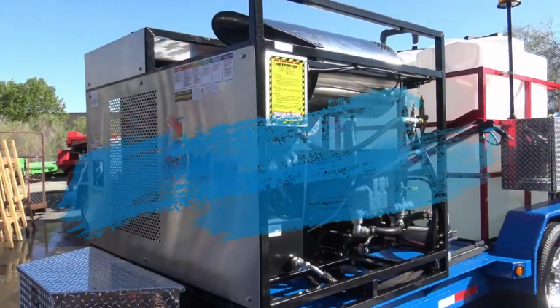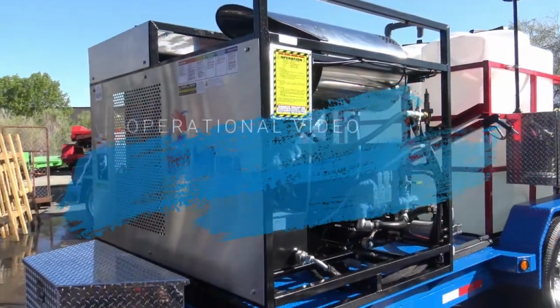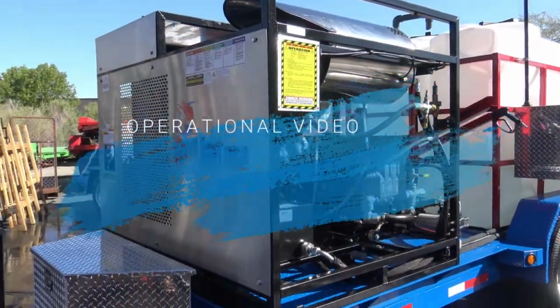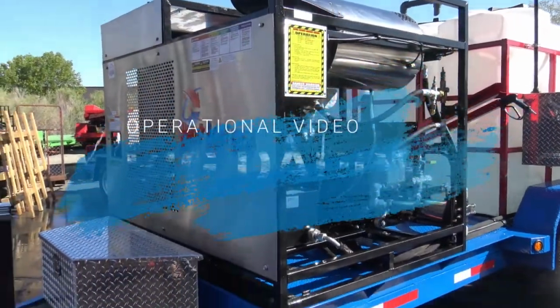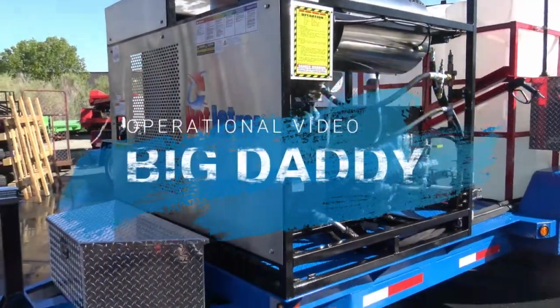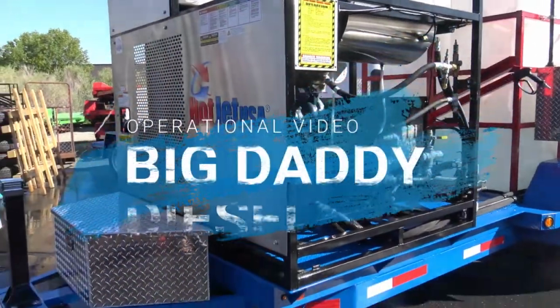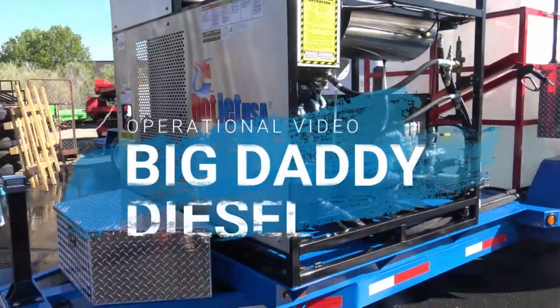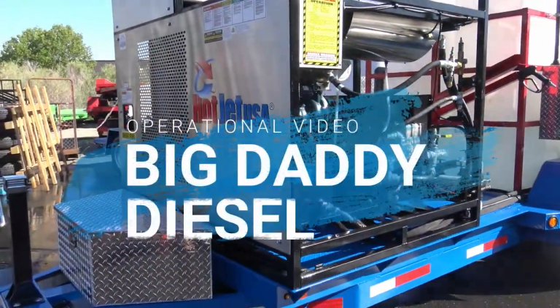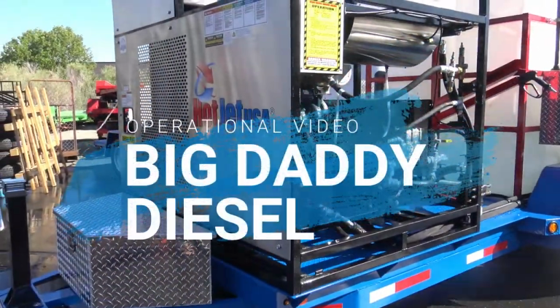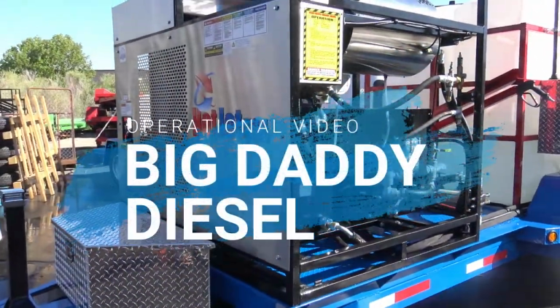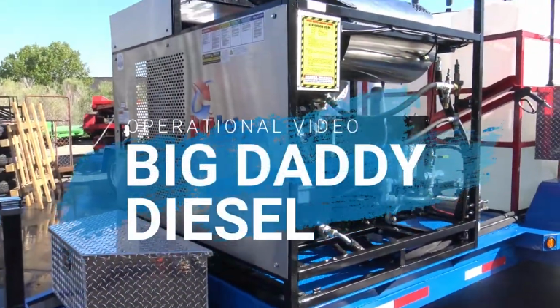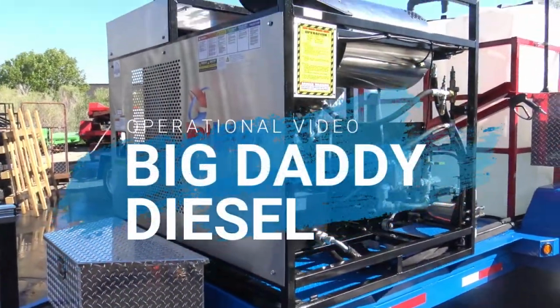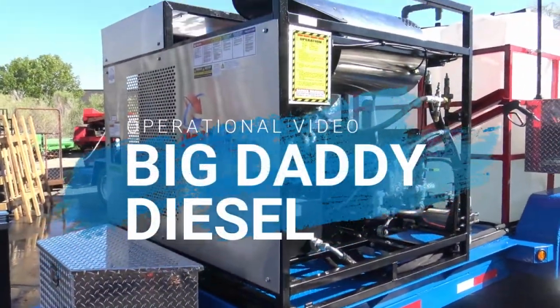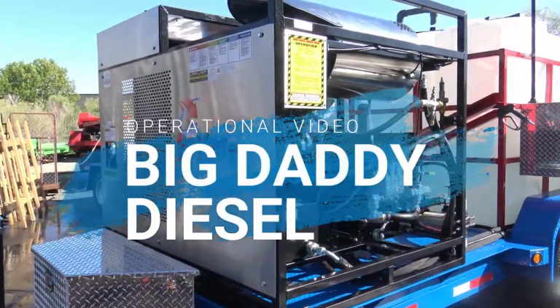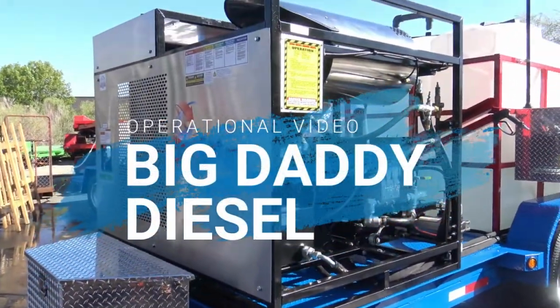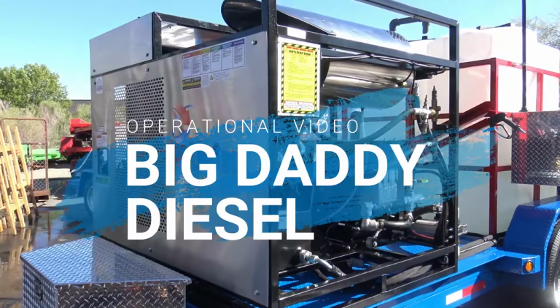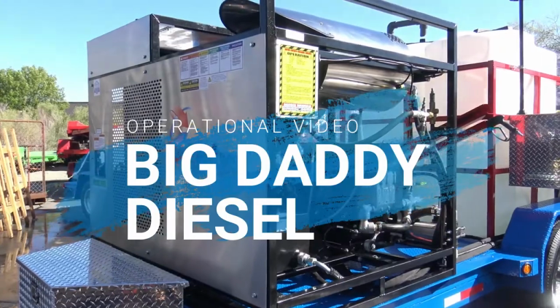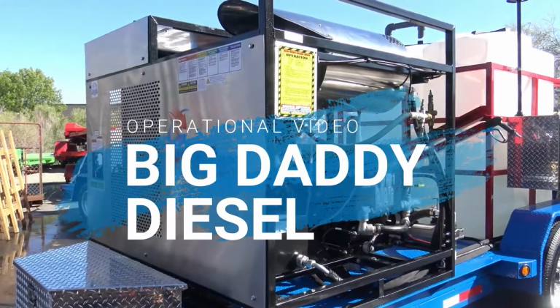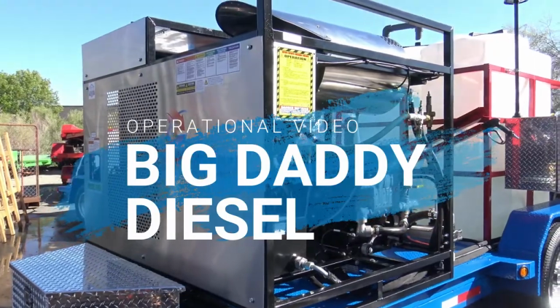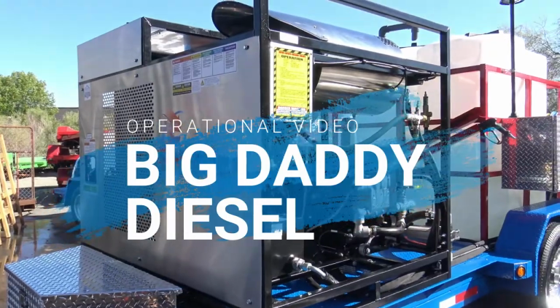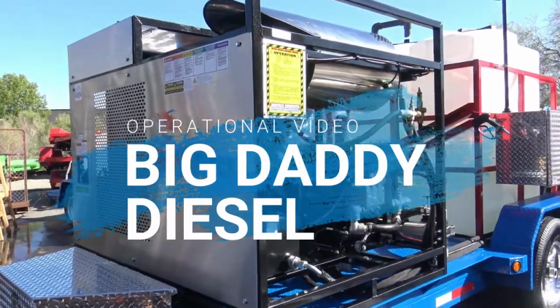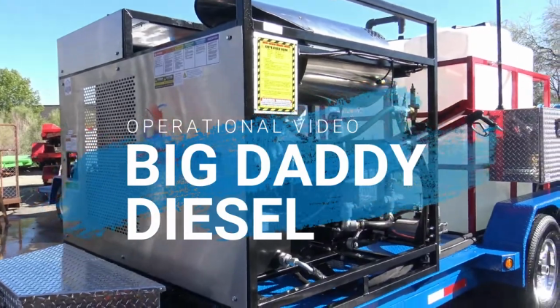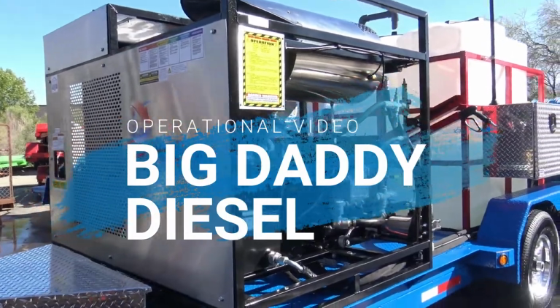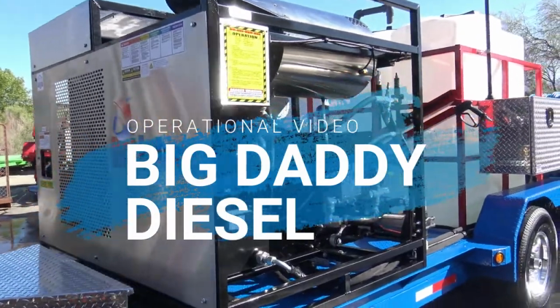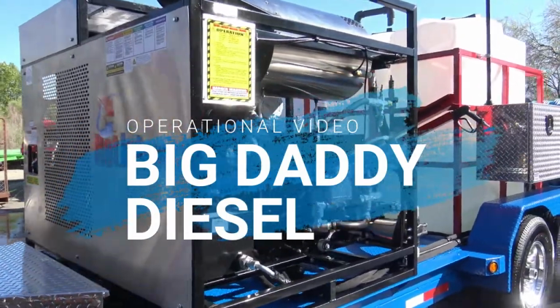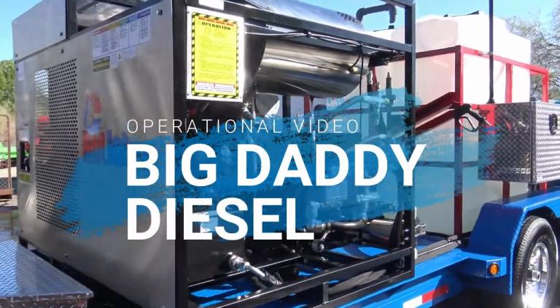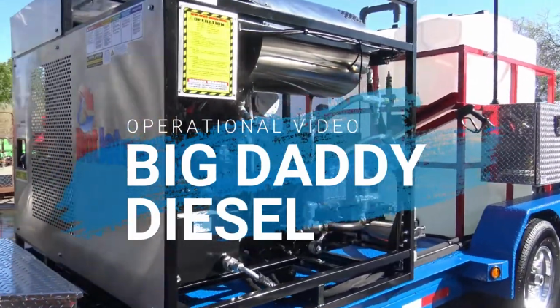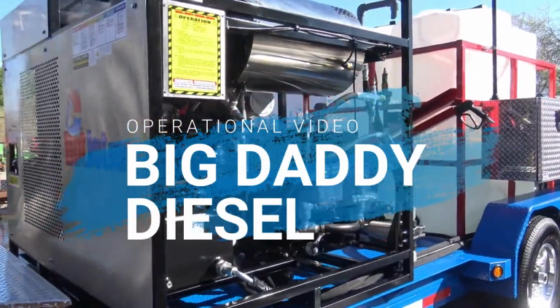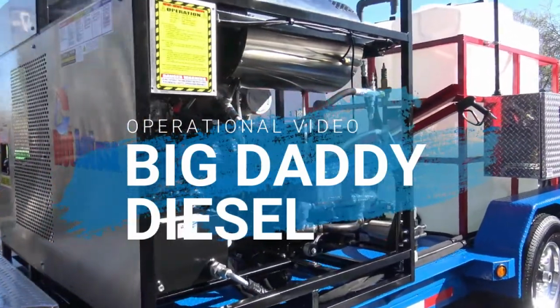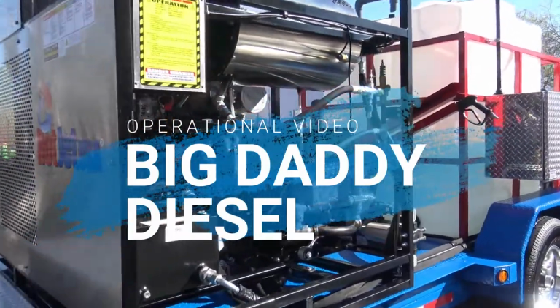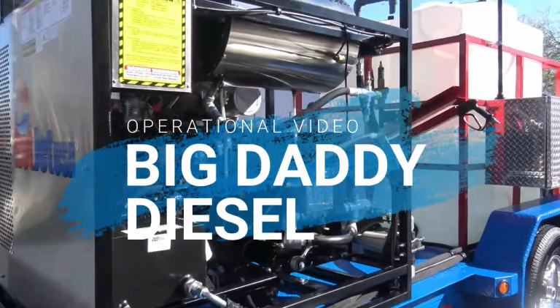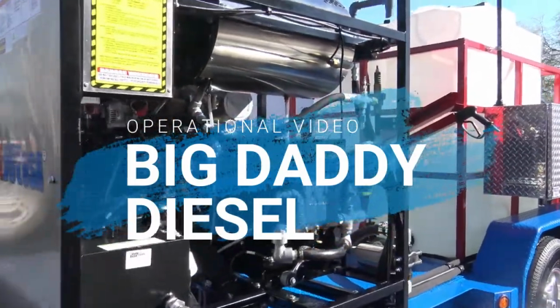Alright, in this video we're going to go over the Big Daddy Diesel operation.